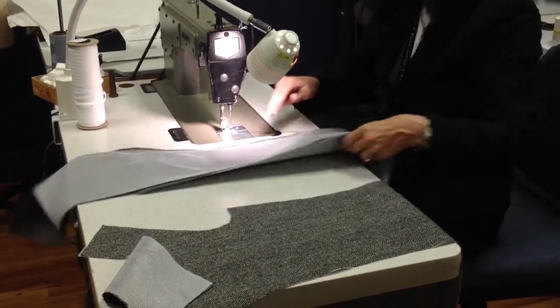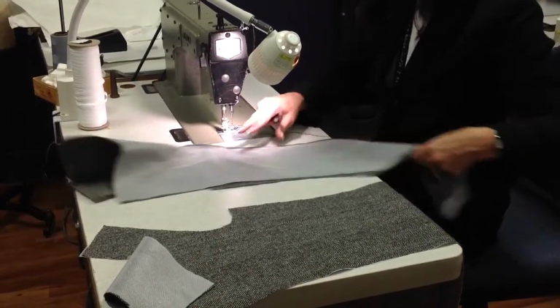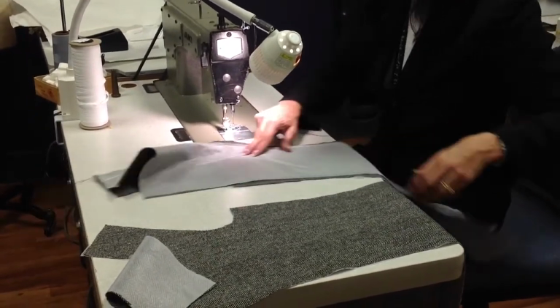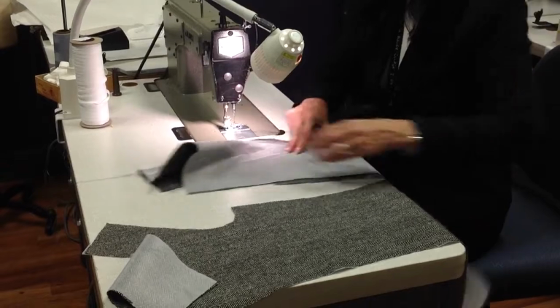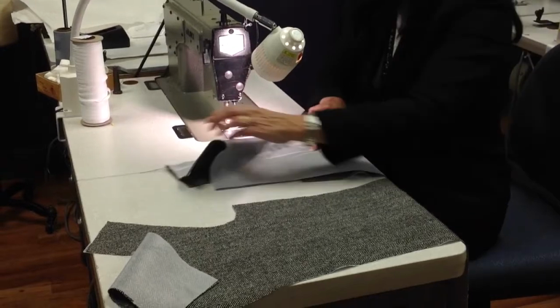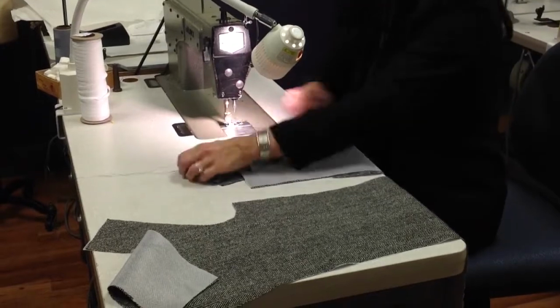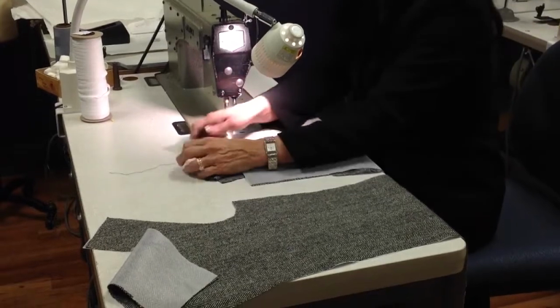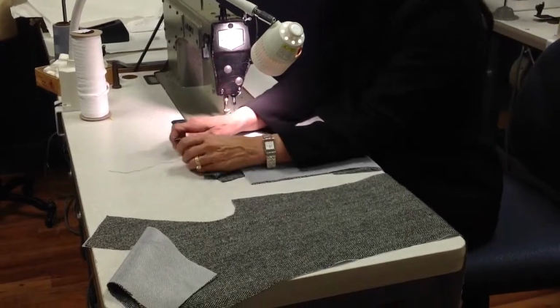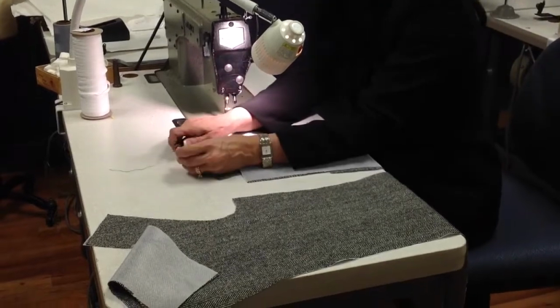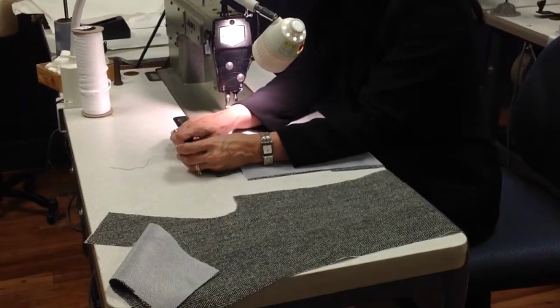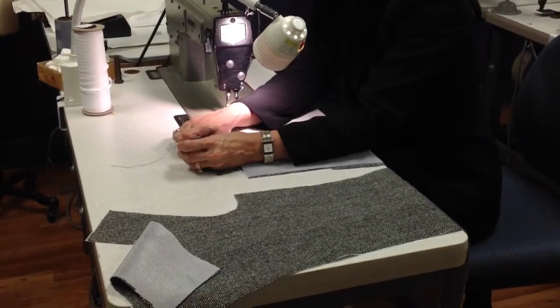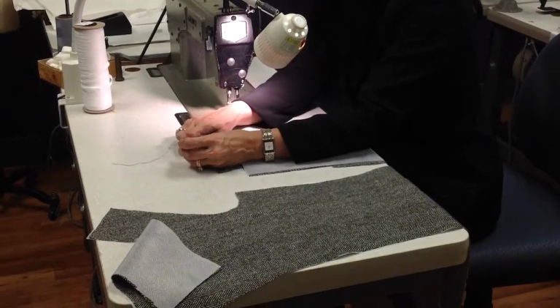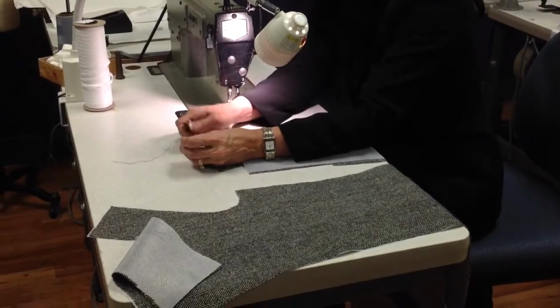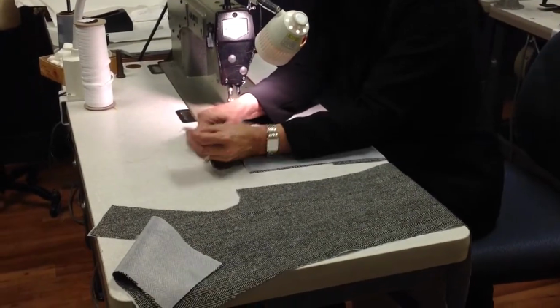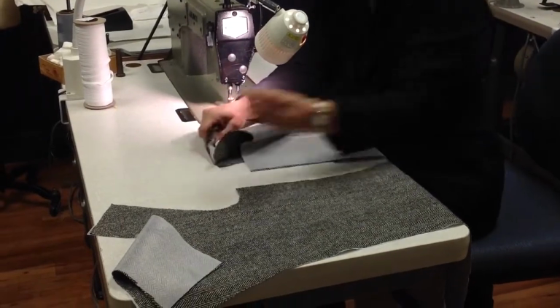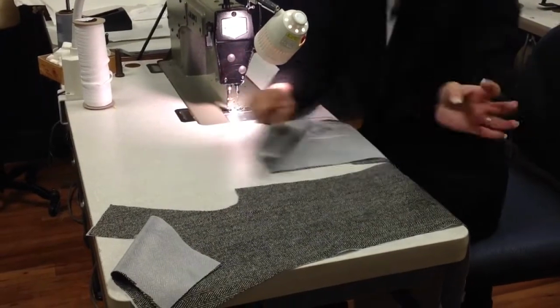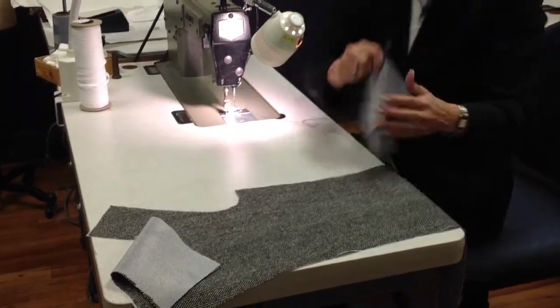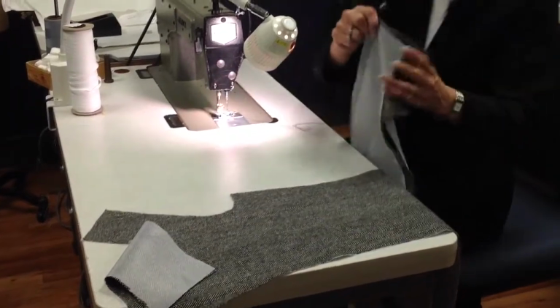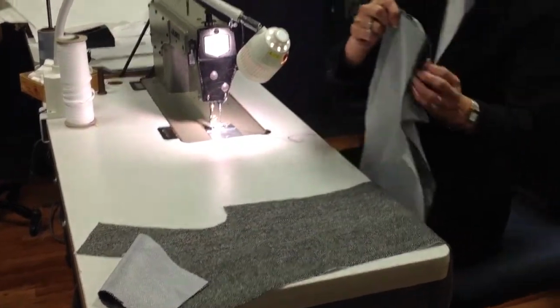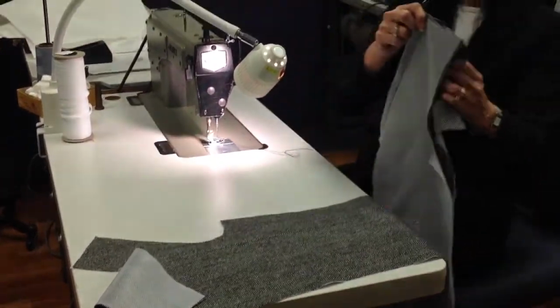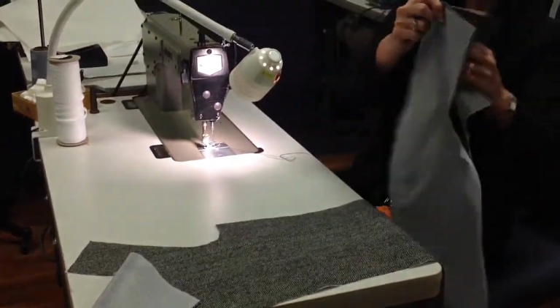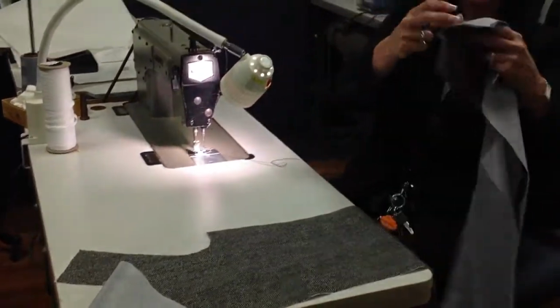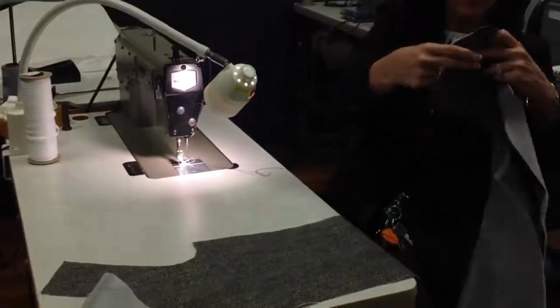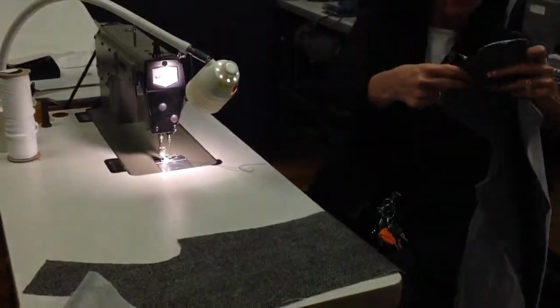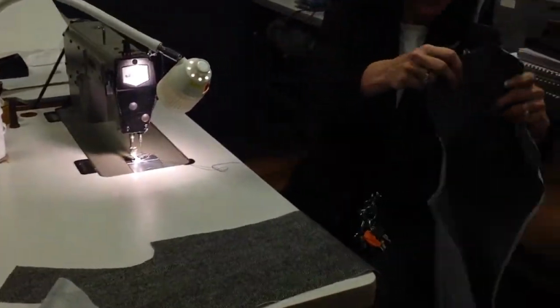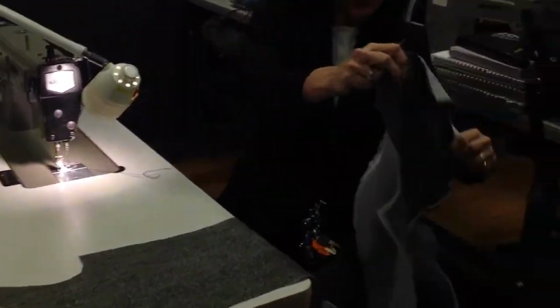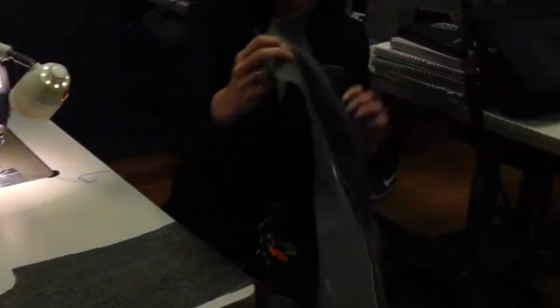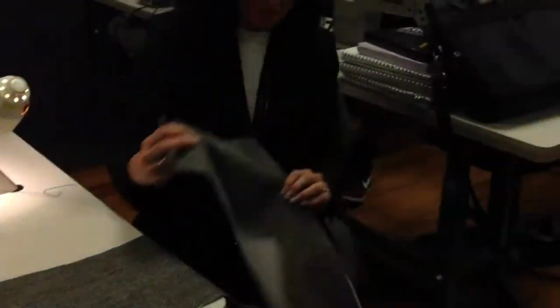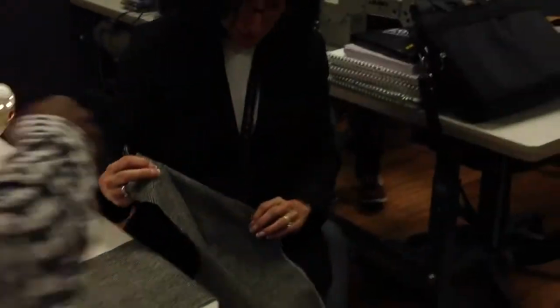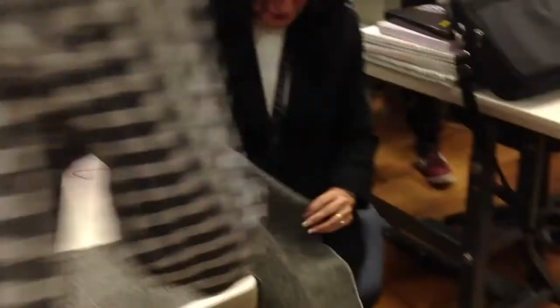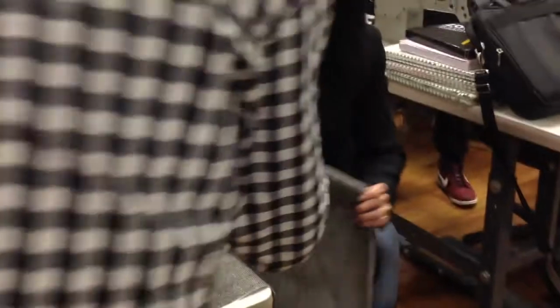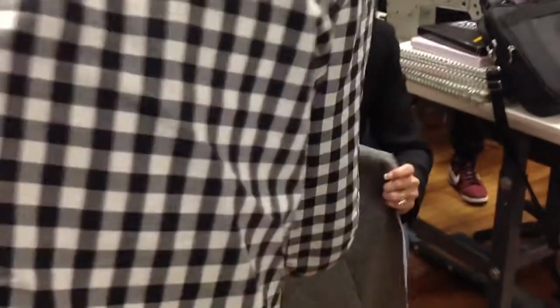Then I'm going to go to the iron and press the seam open. Every seam must be pressed open.